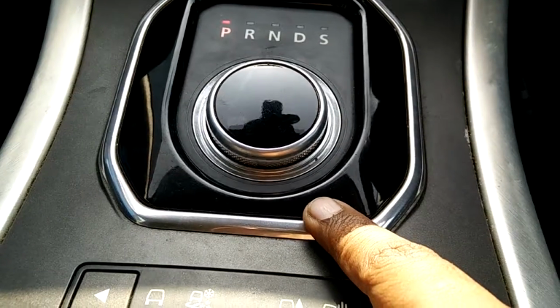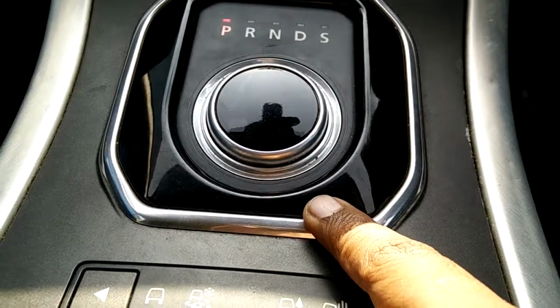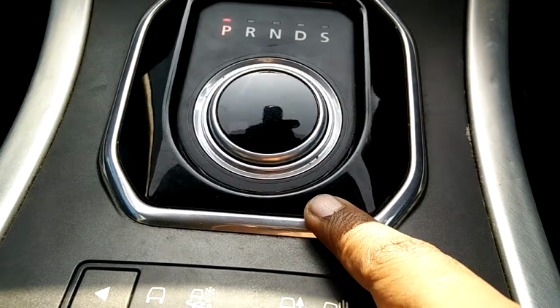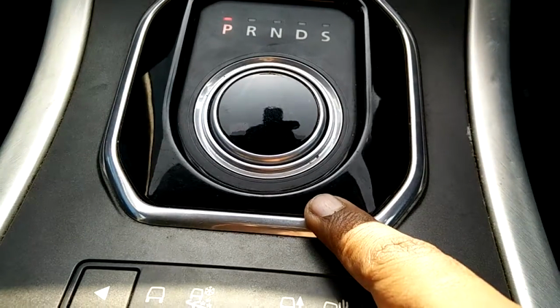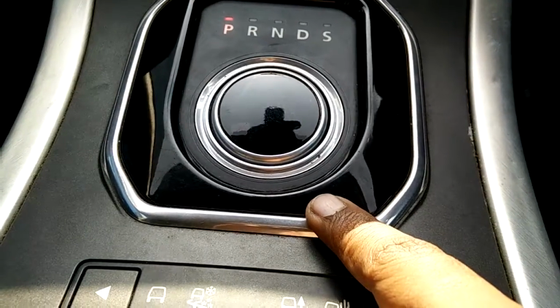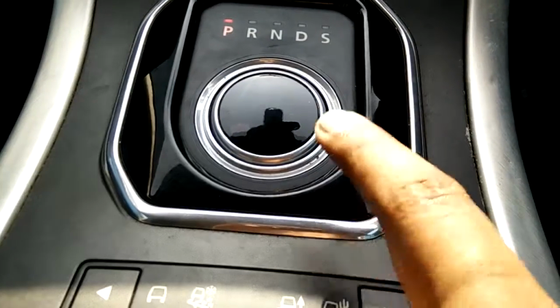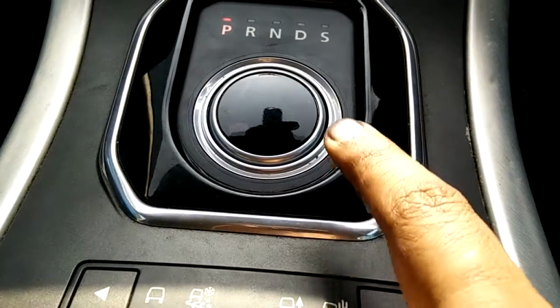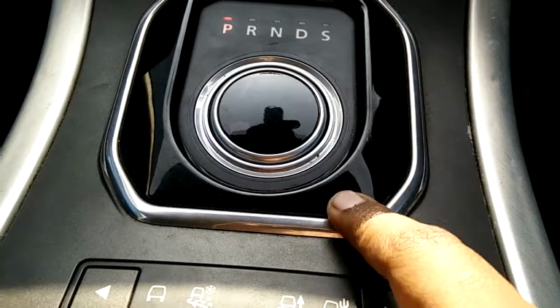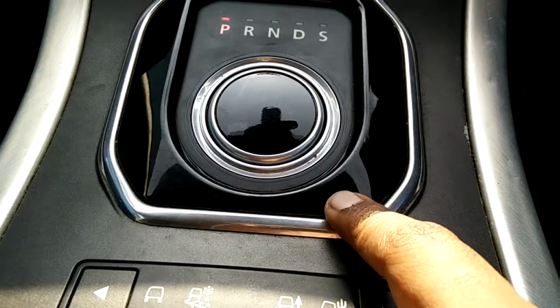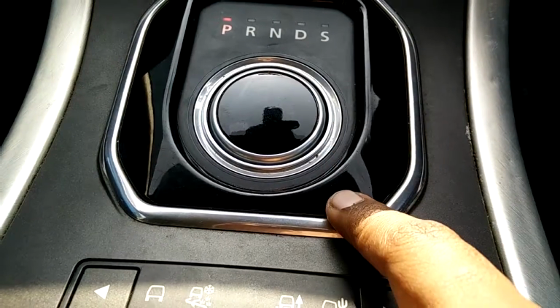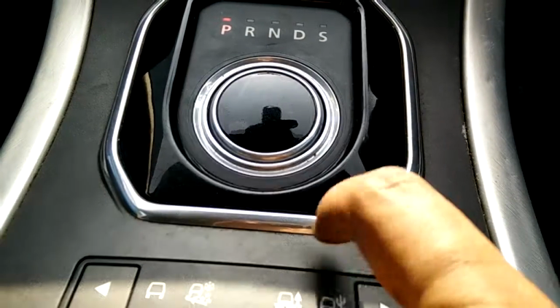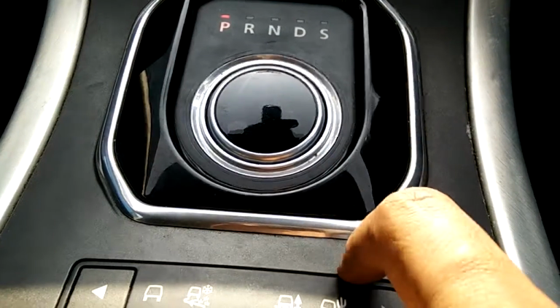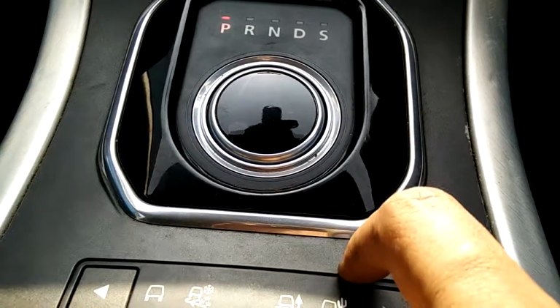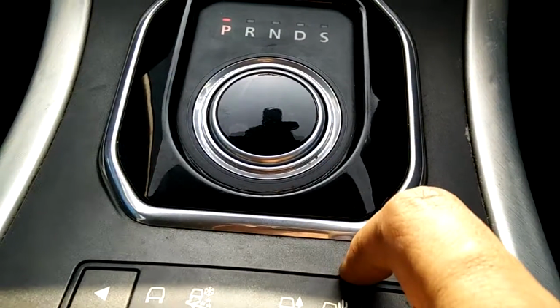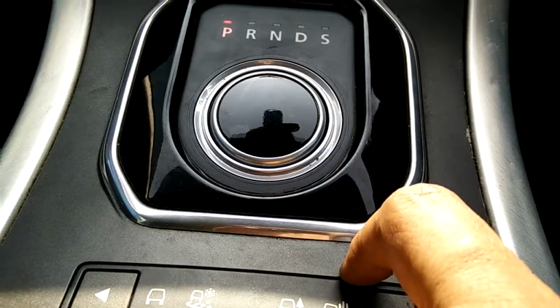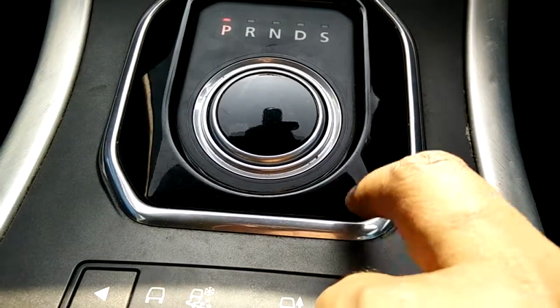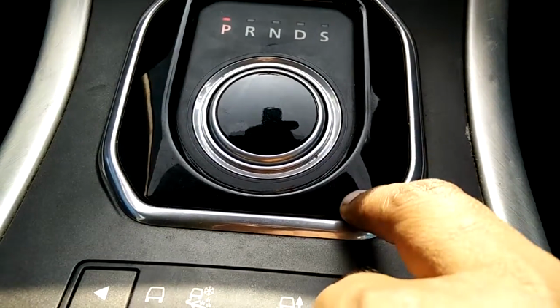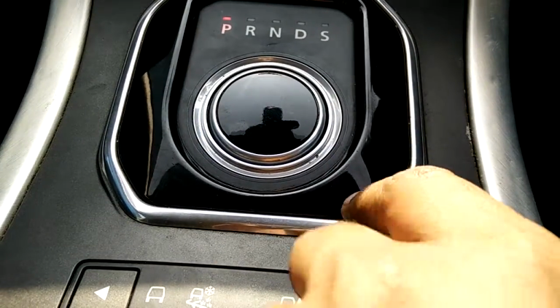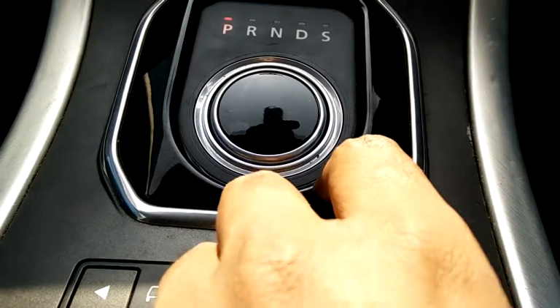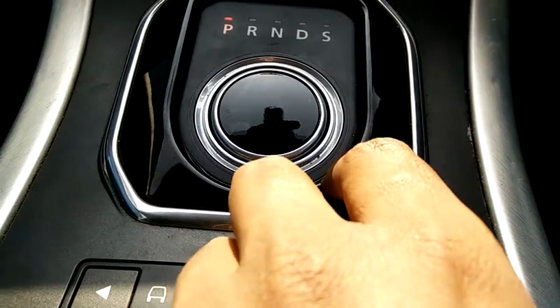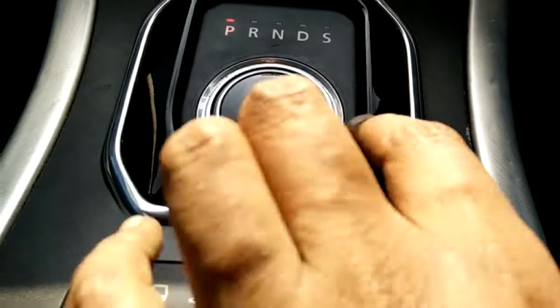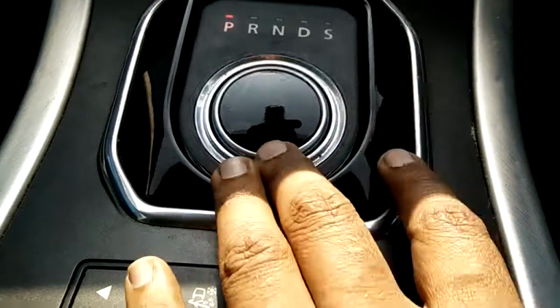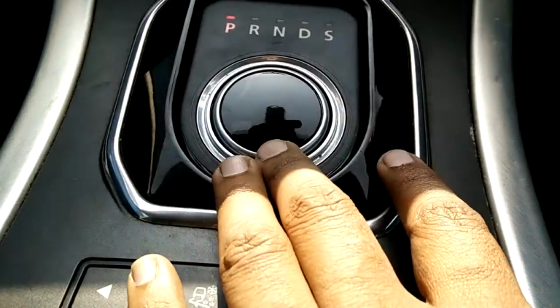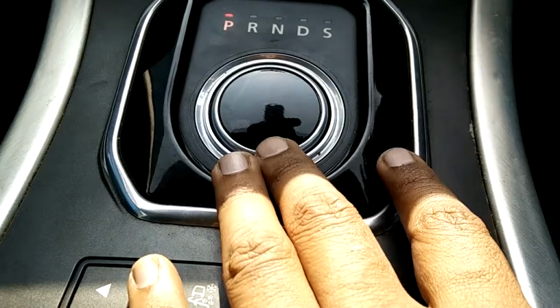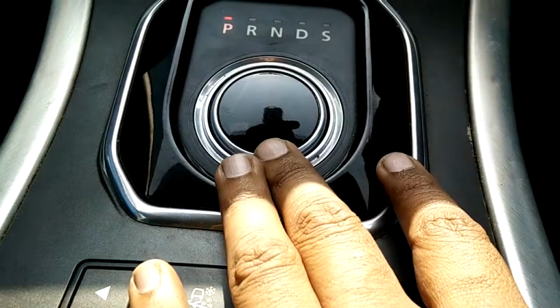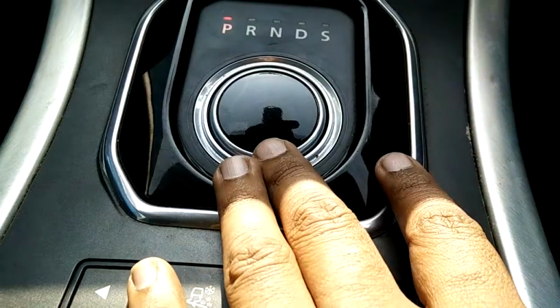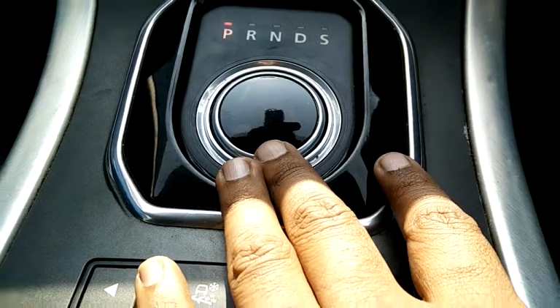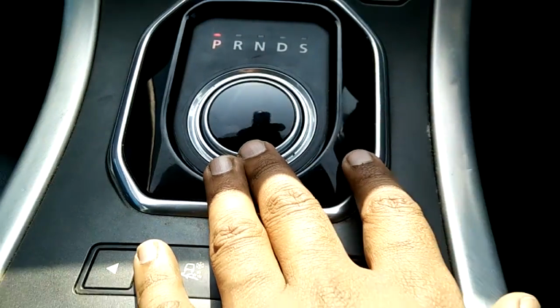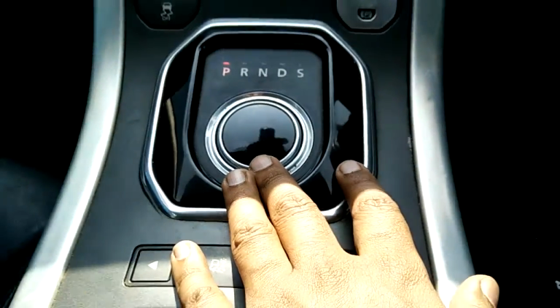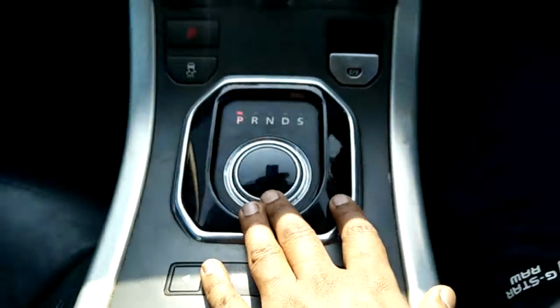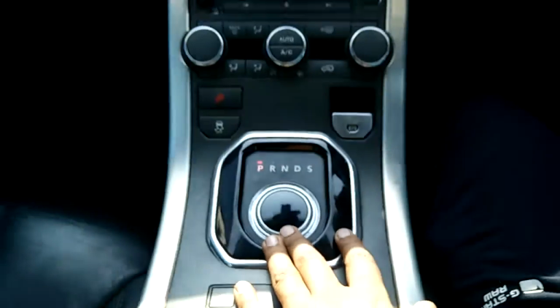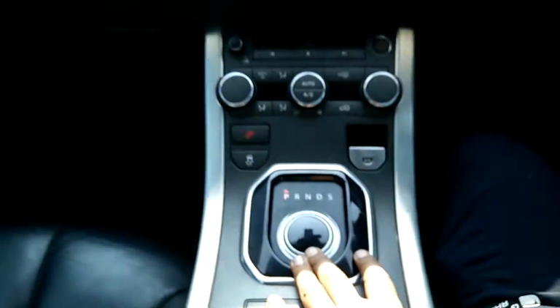There it is — it's done. Look at this — the gear lever has come up. It also has a lot of cool features.